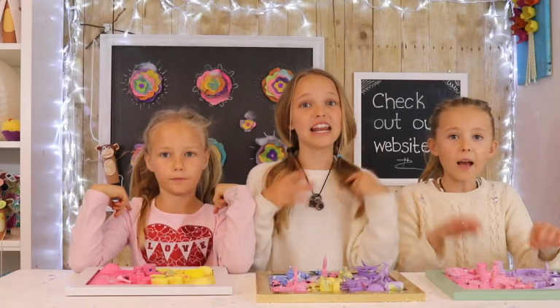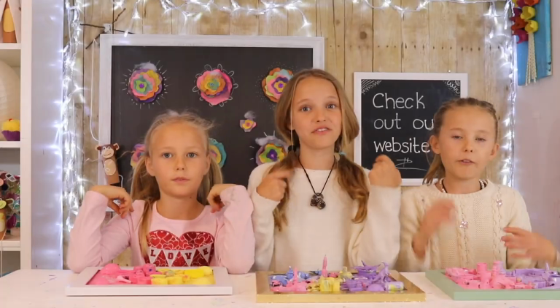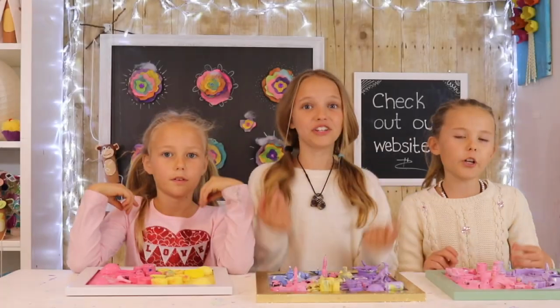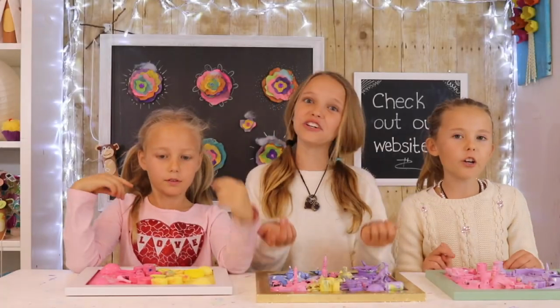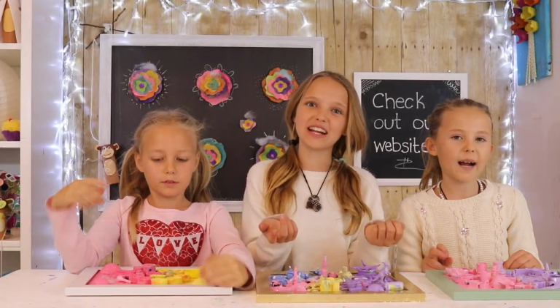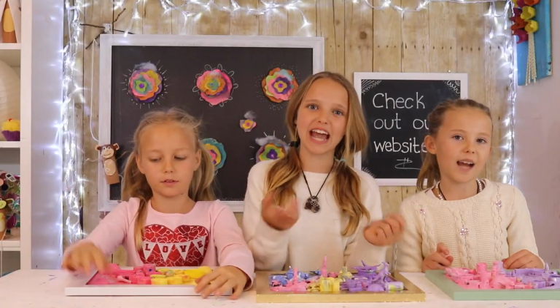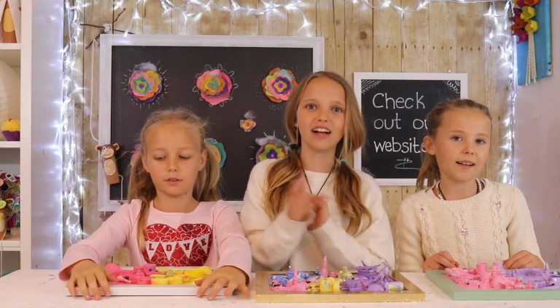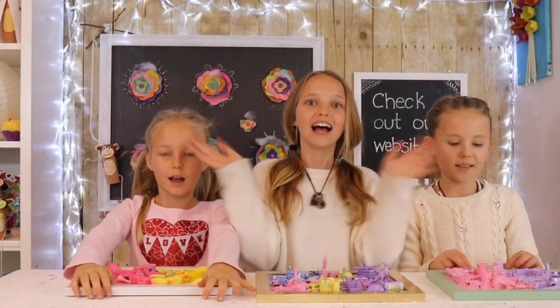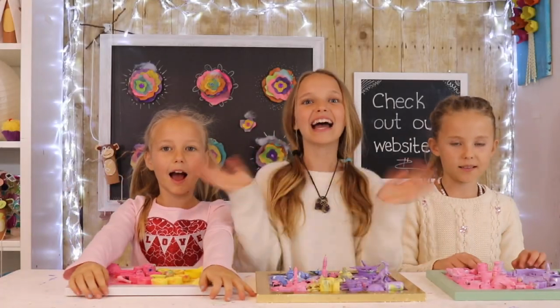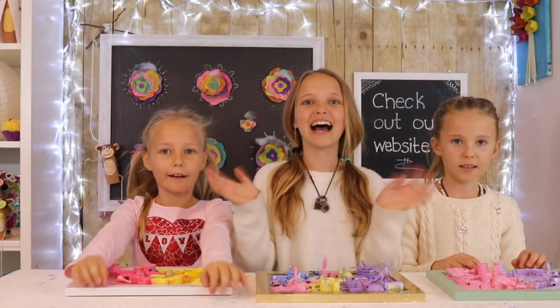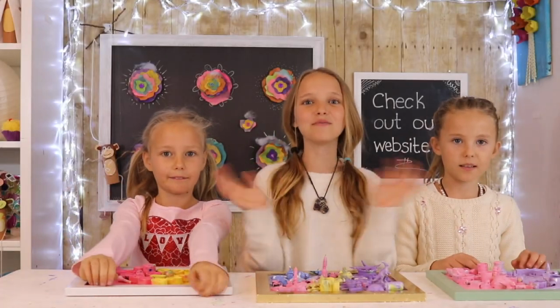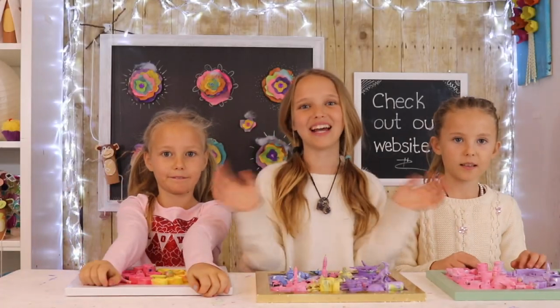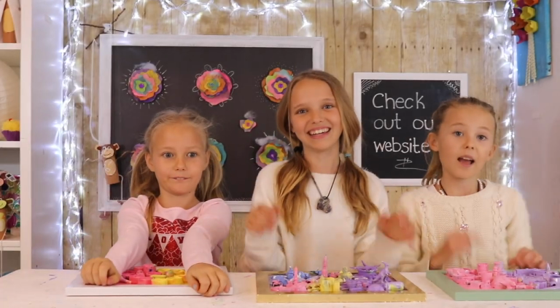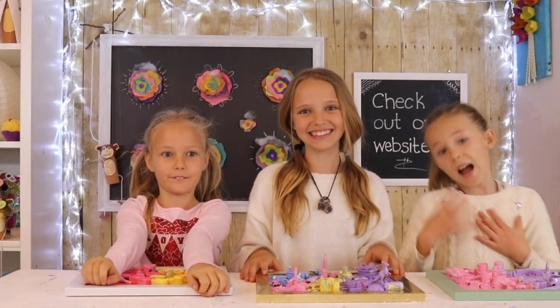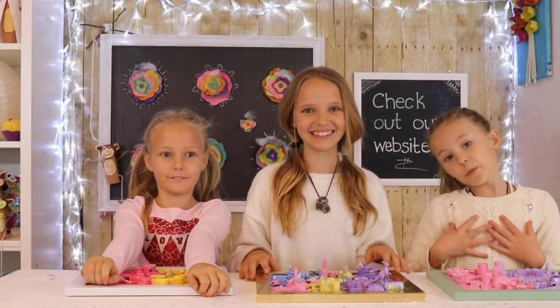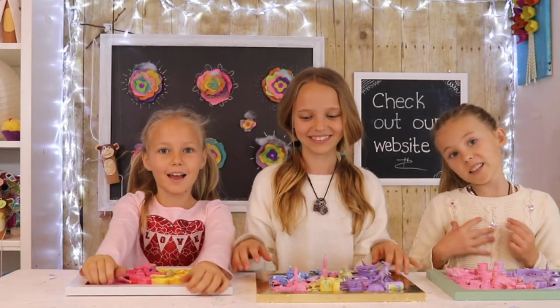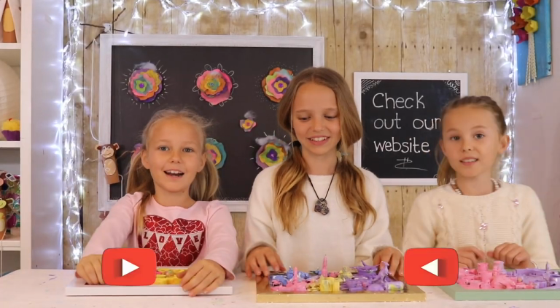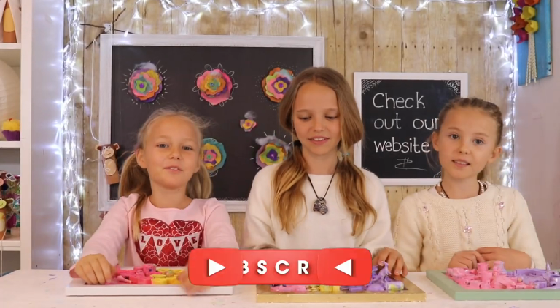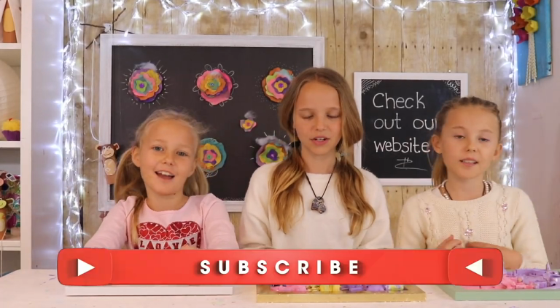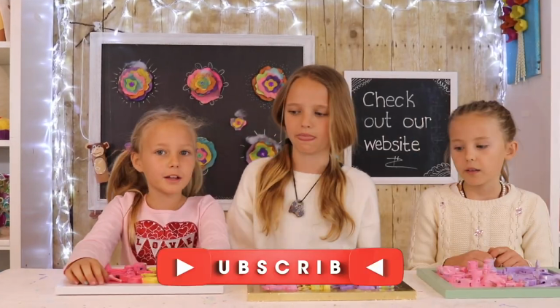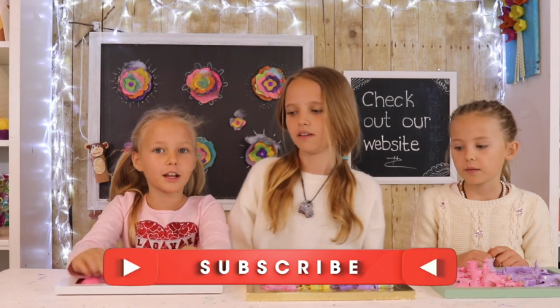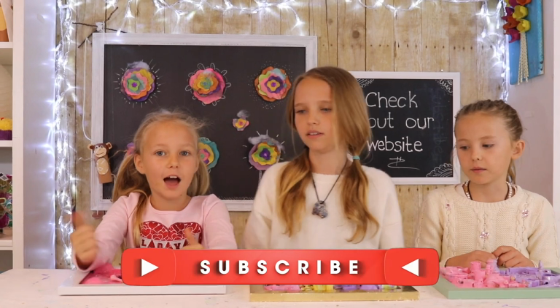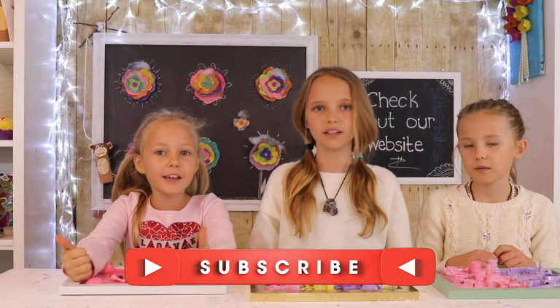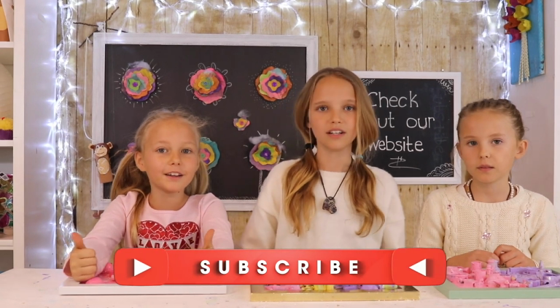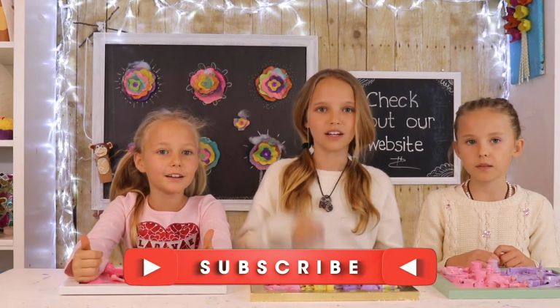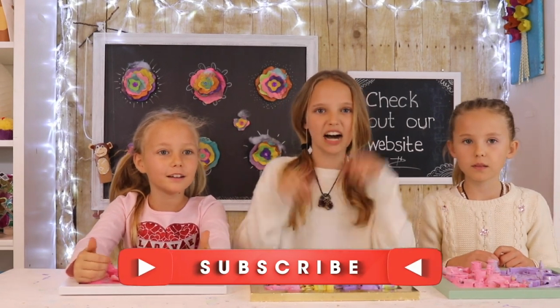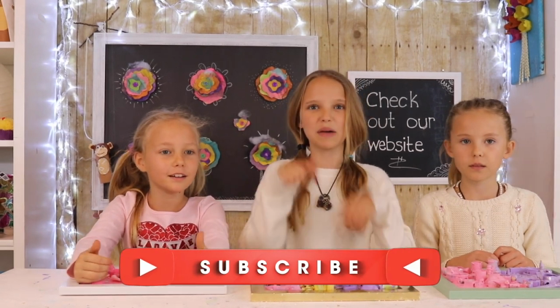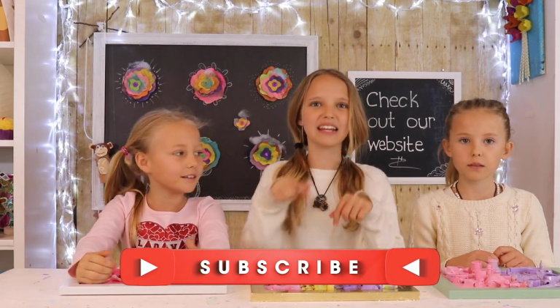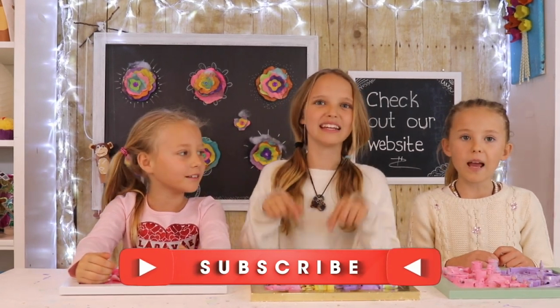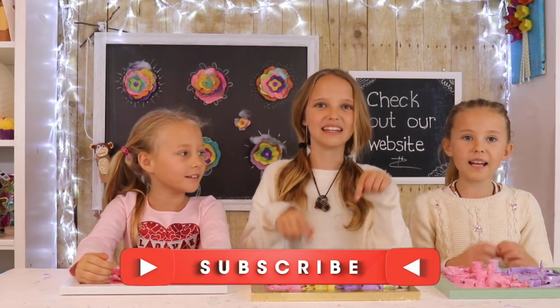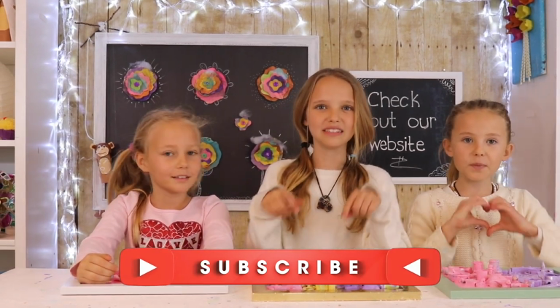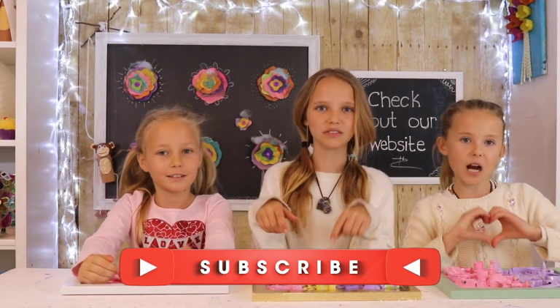And if you're new to our channel, hi, I'm Riley. I'm Reese. And I'm Grace. Make sure to like, comment, and subscribe.